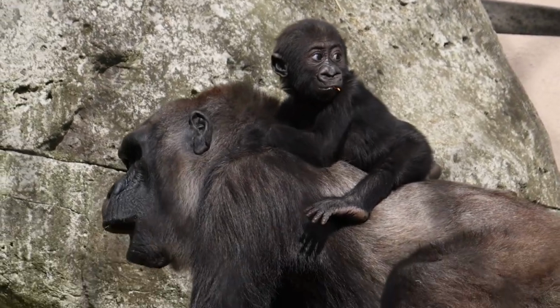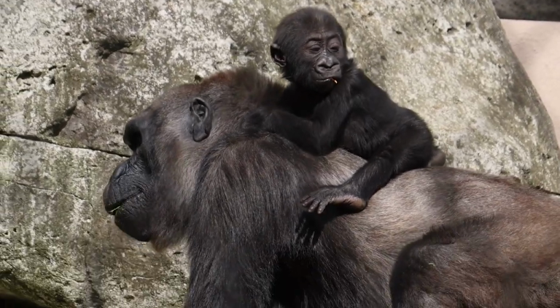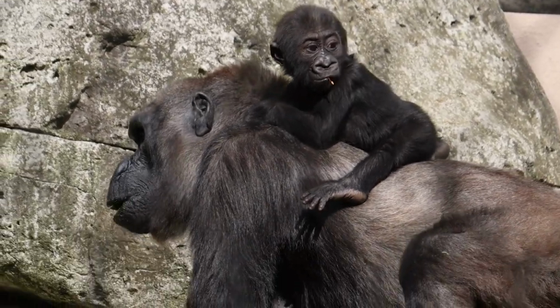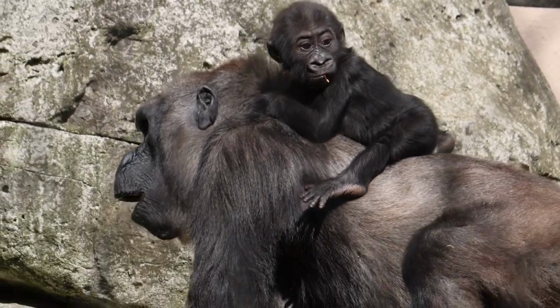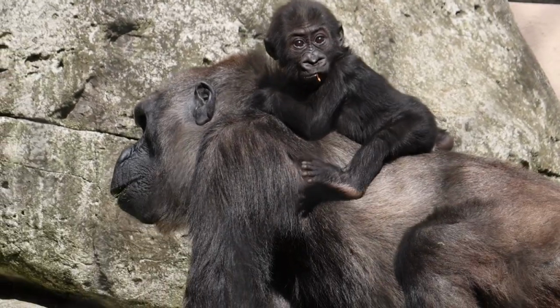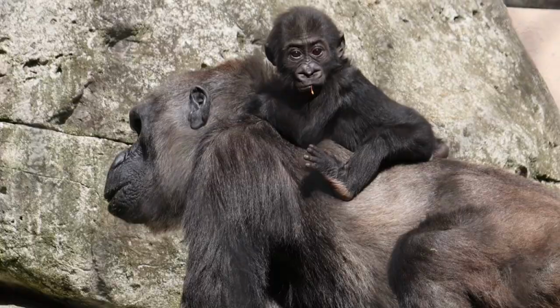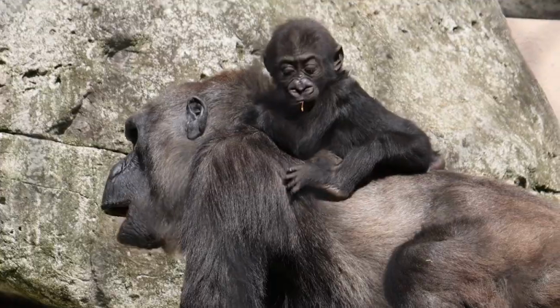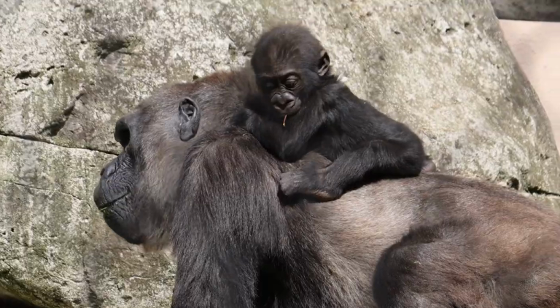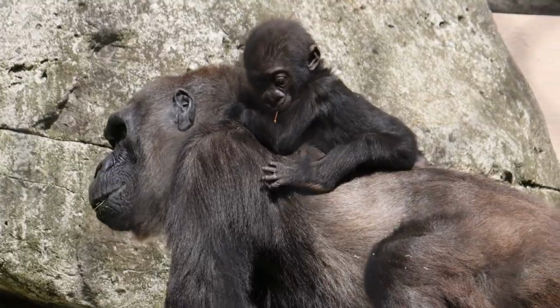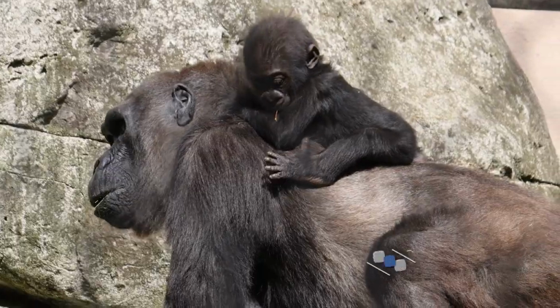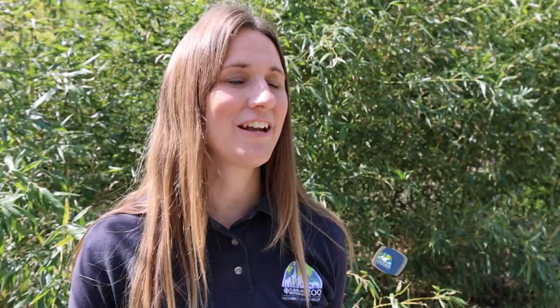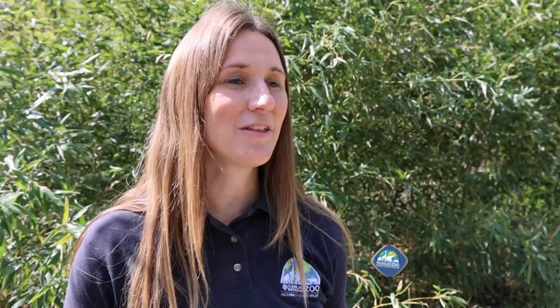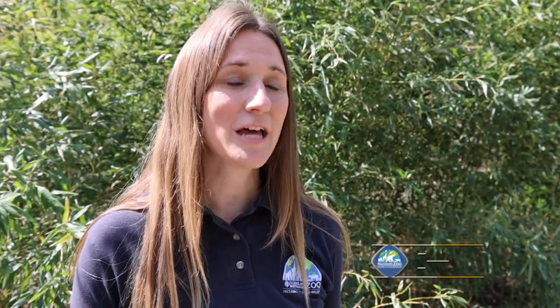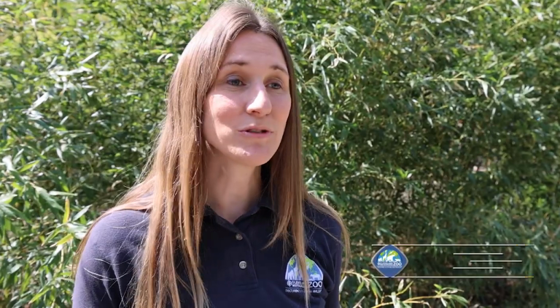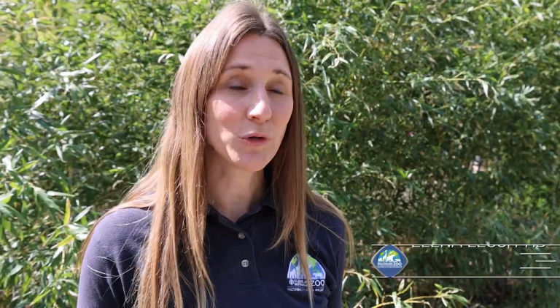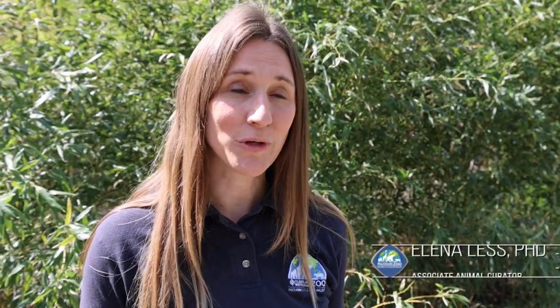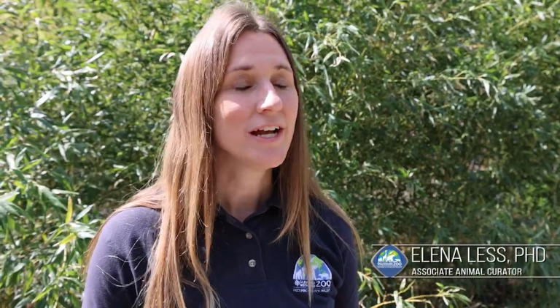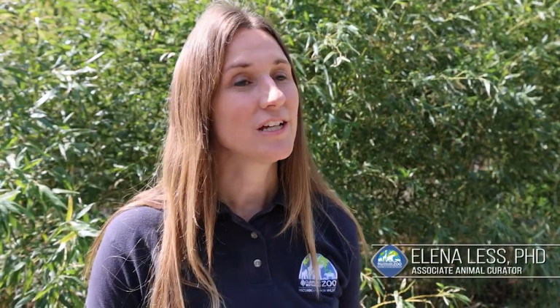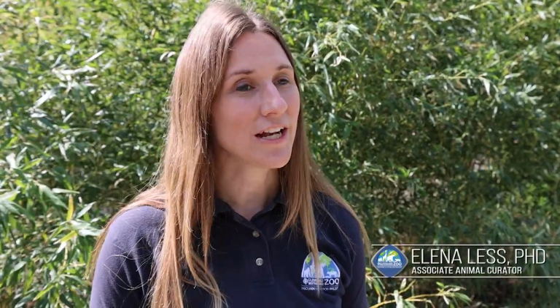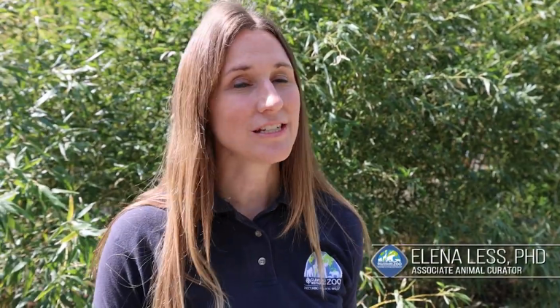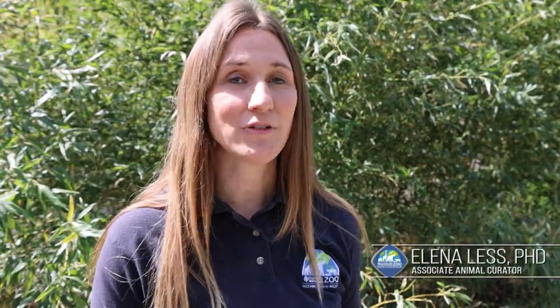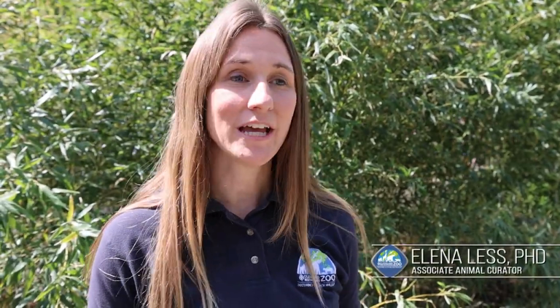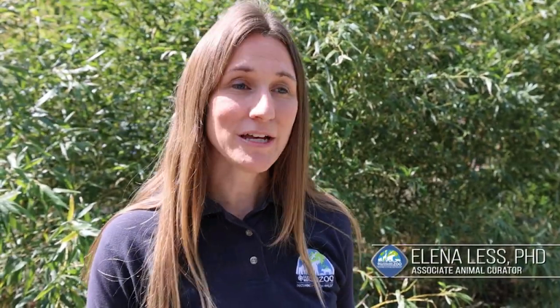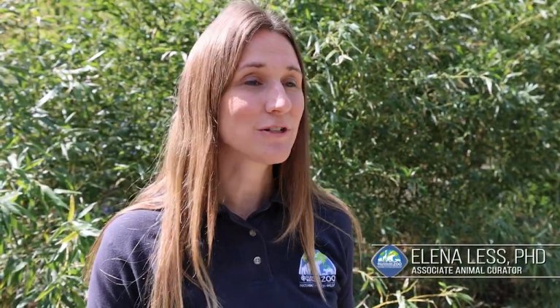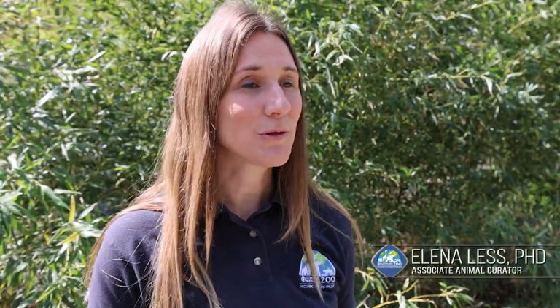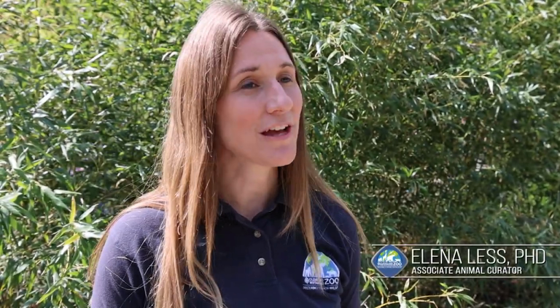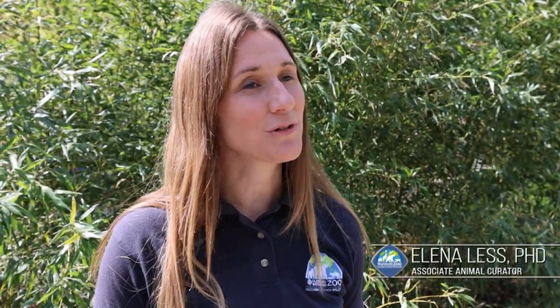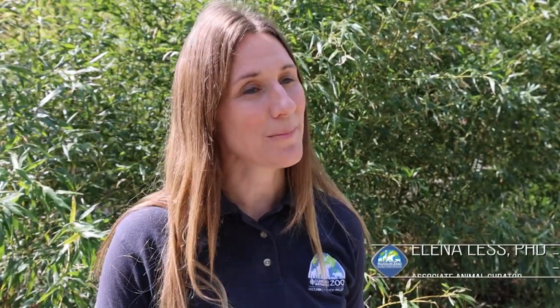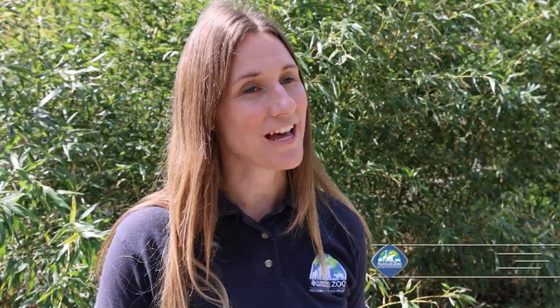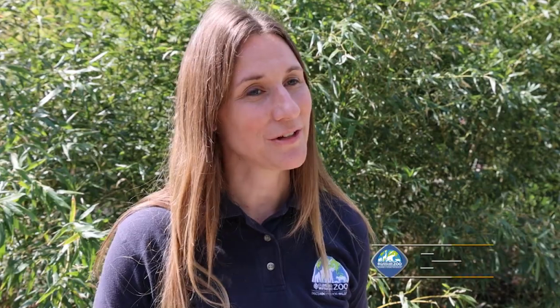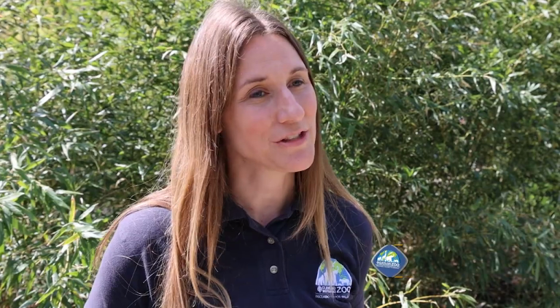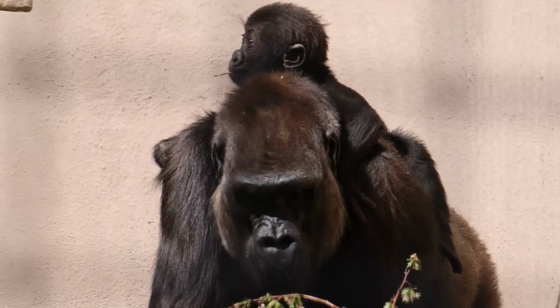Spring has finally sprung here in Cleveland, and now that the temps are warmer, it's finally time for Kyembe to explore his outdoor habitat here at the zoo.